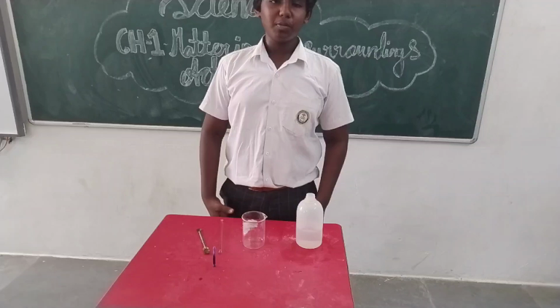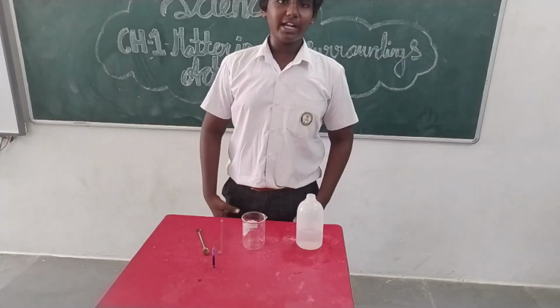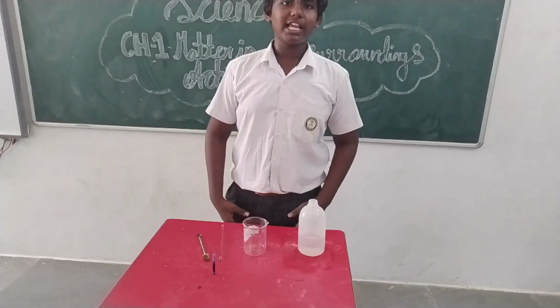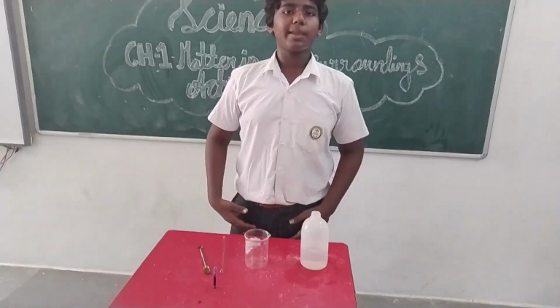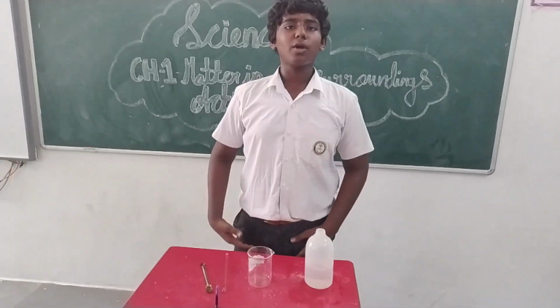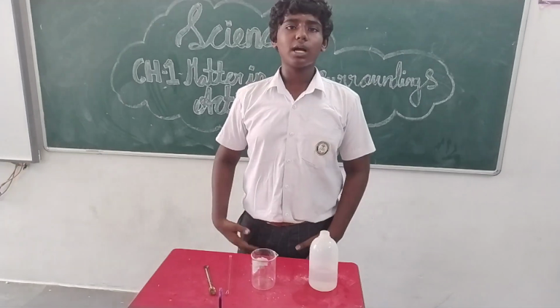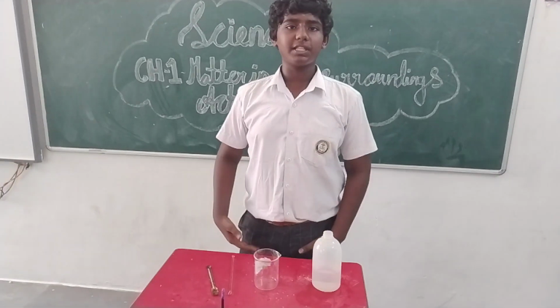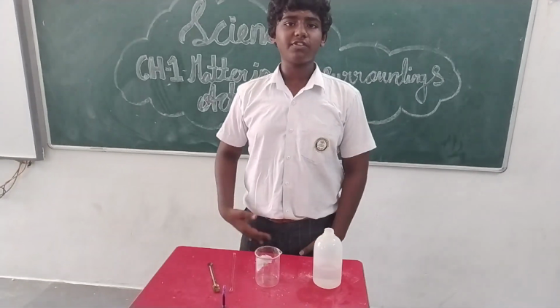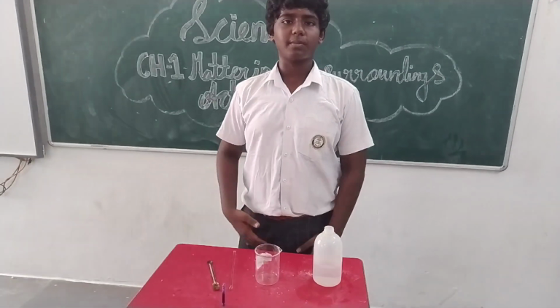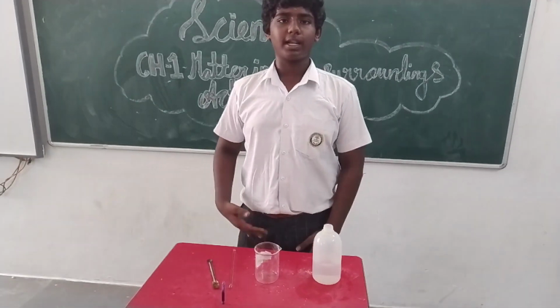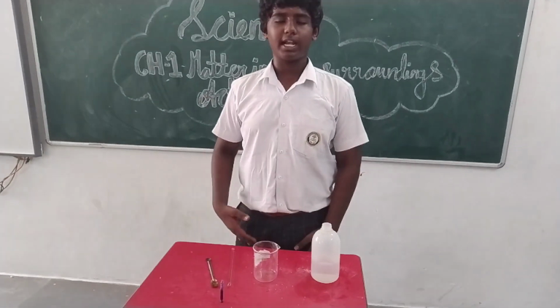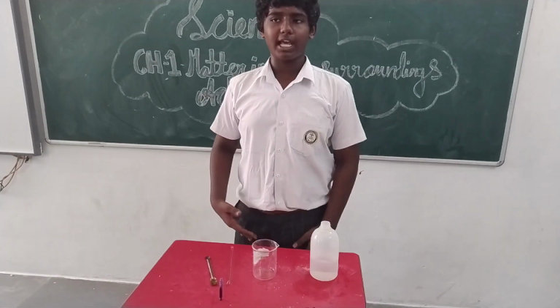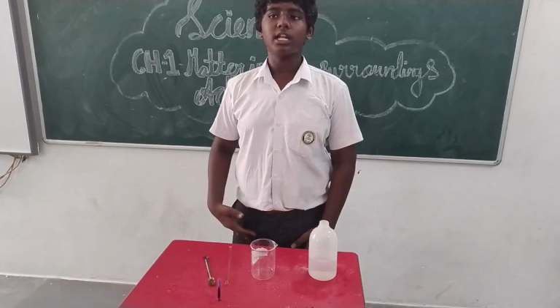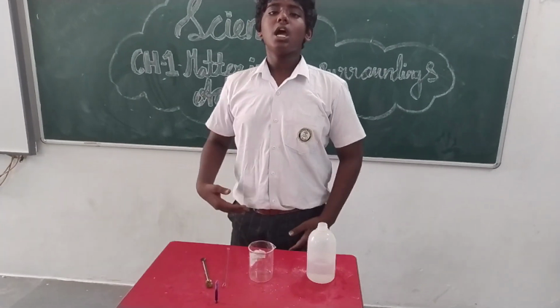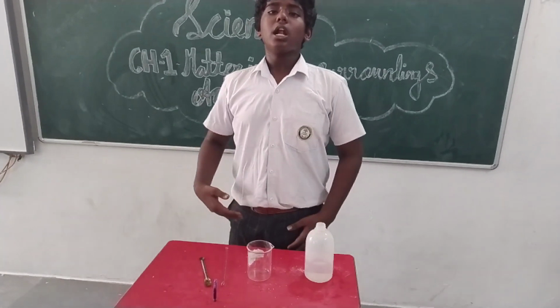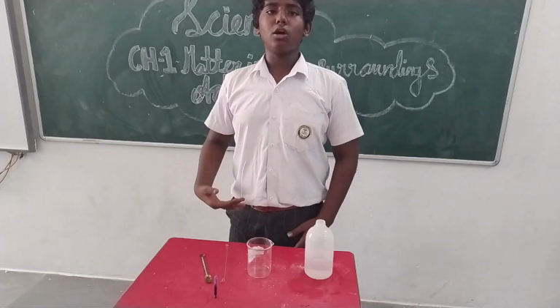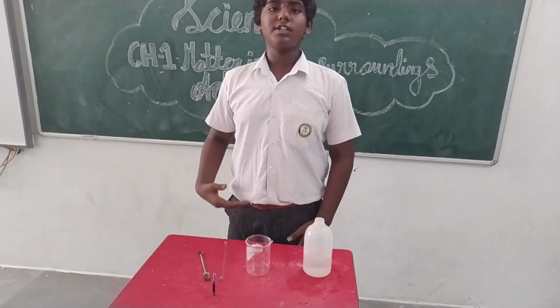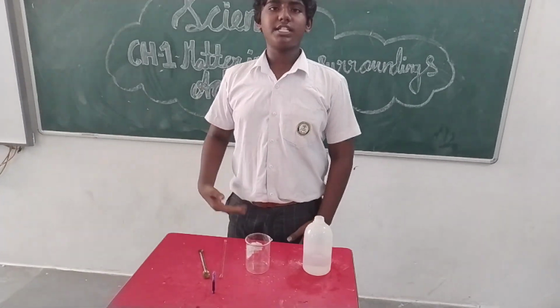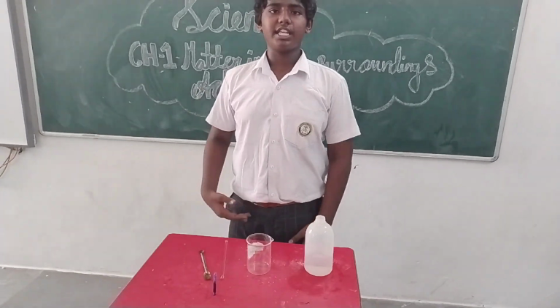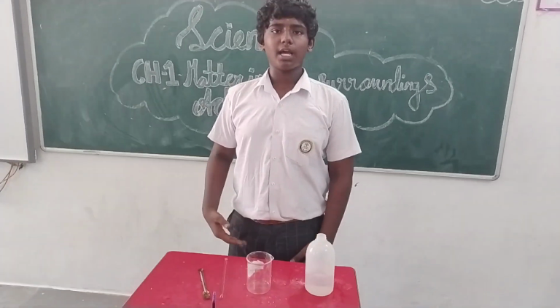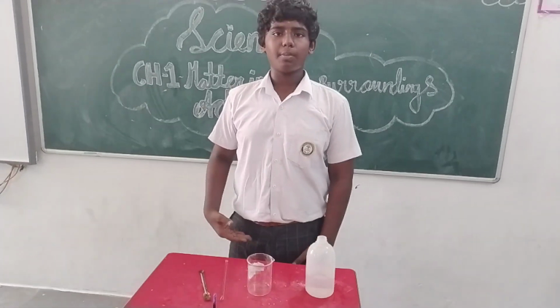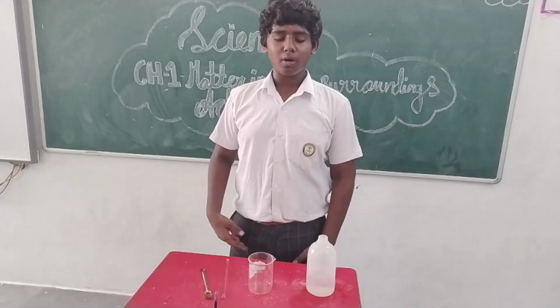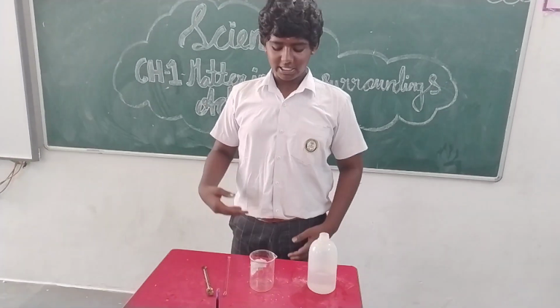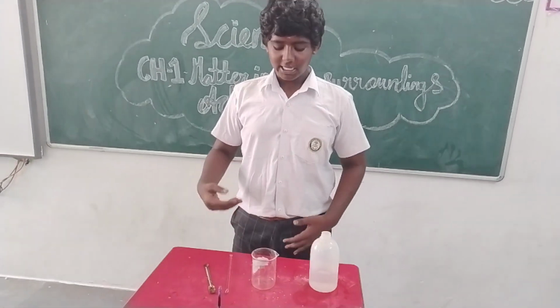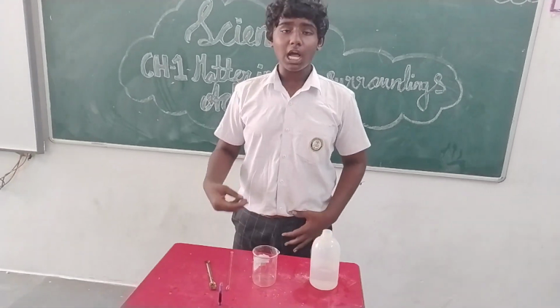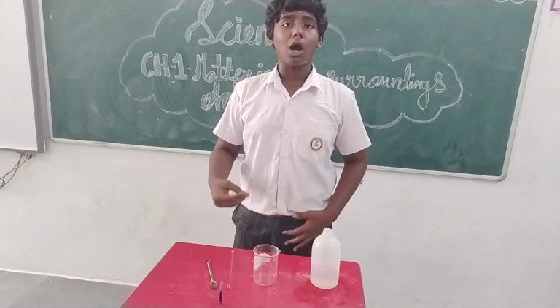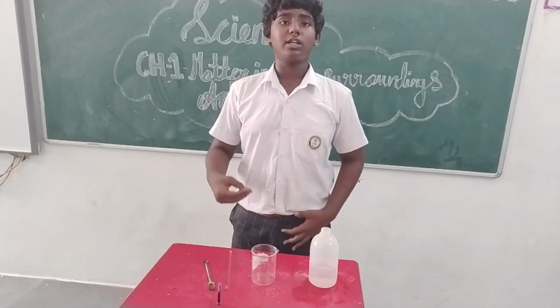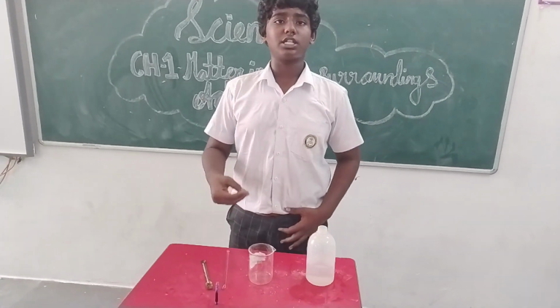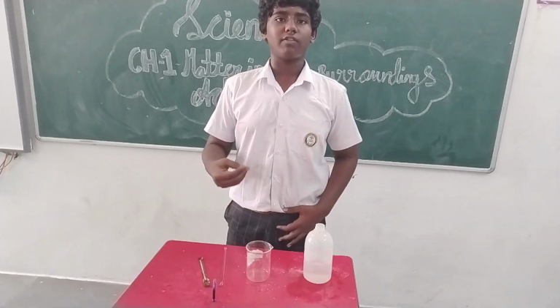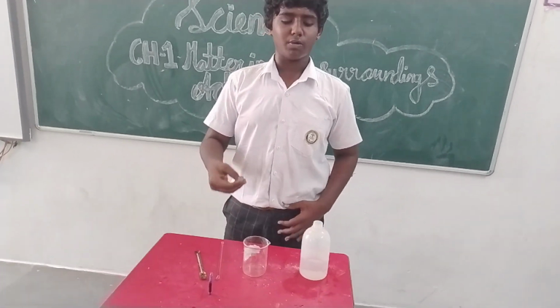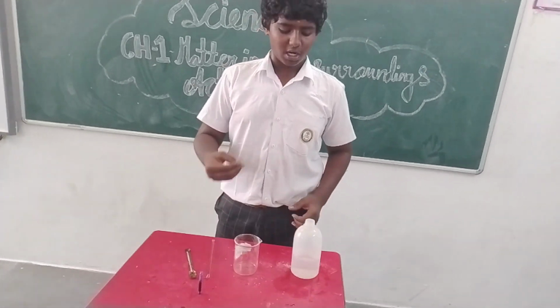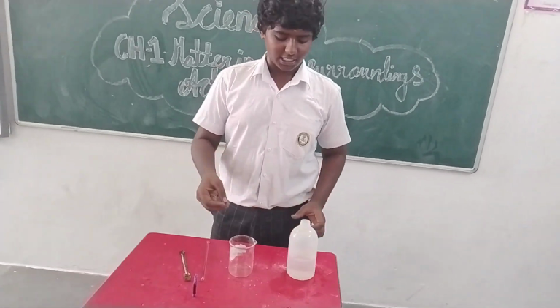Good morning. I am Yogabari from grade 9. Now we see about ink, how it dissolves in water.